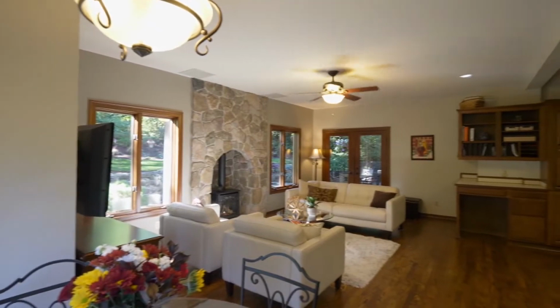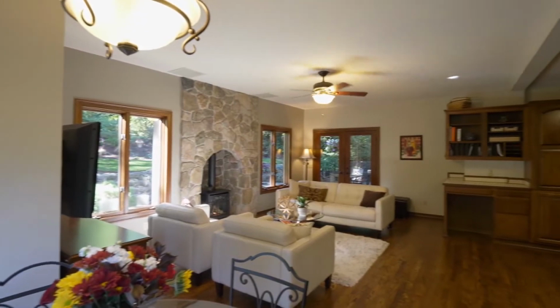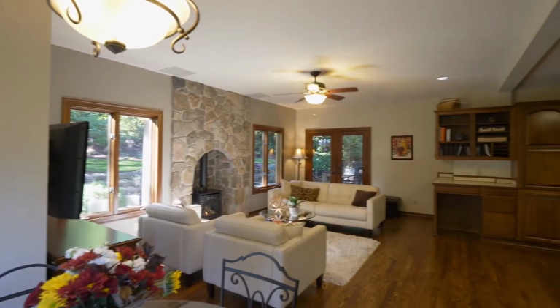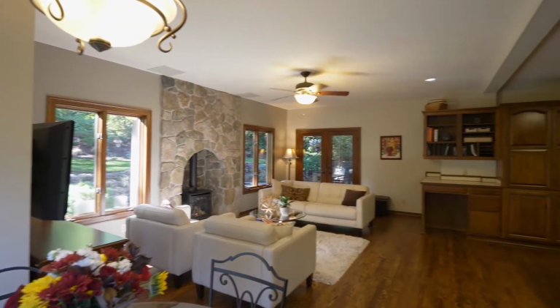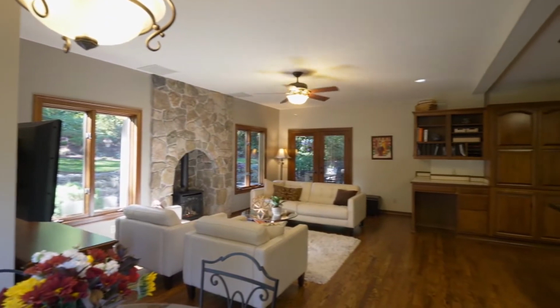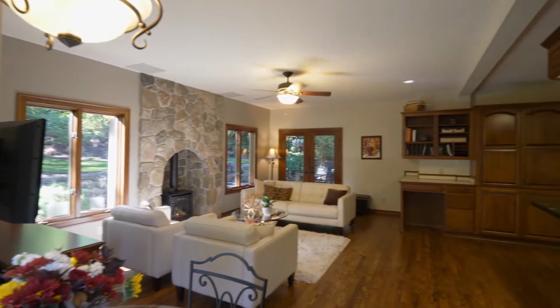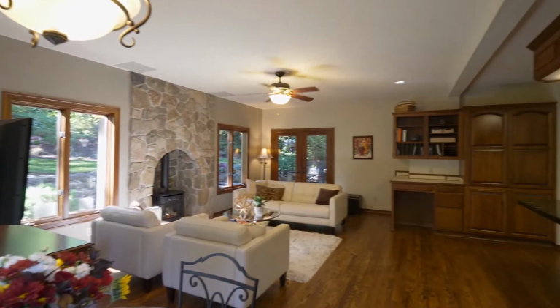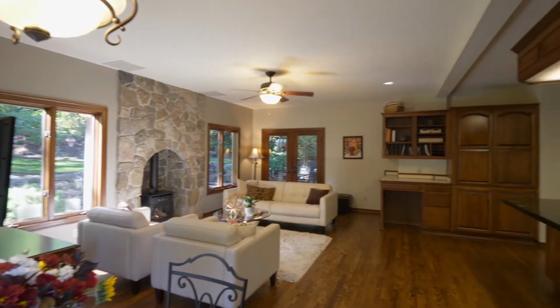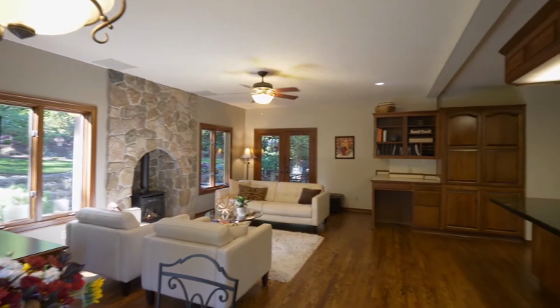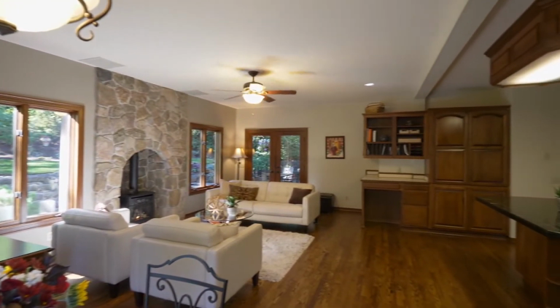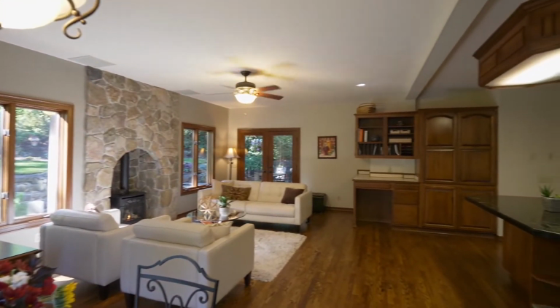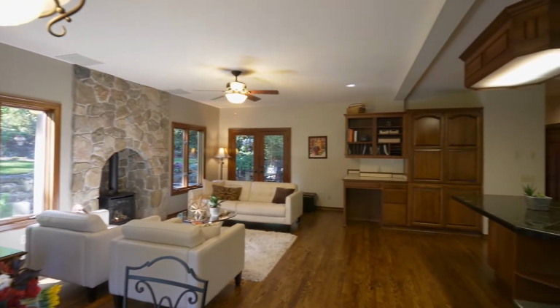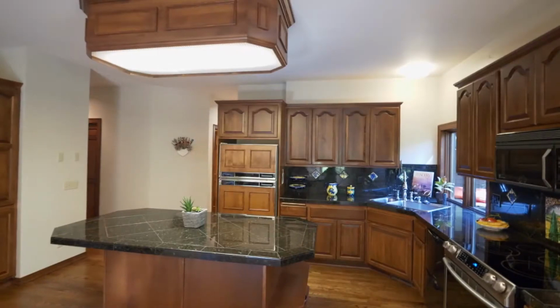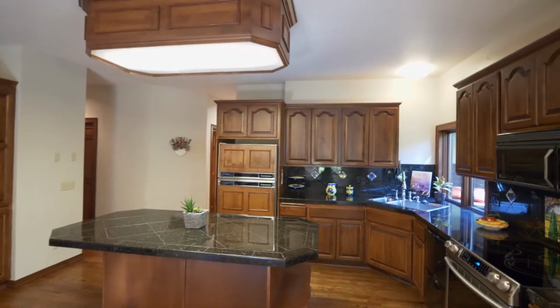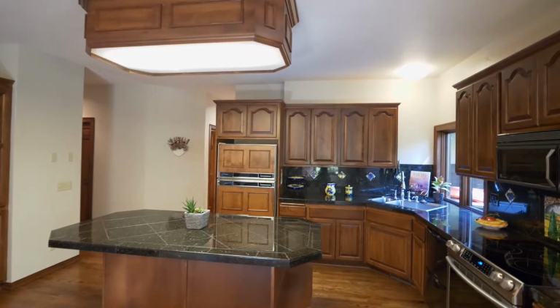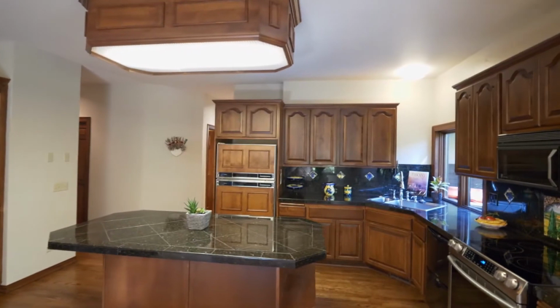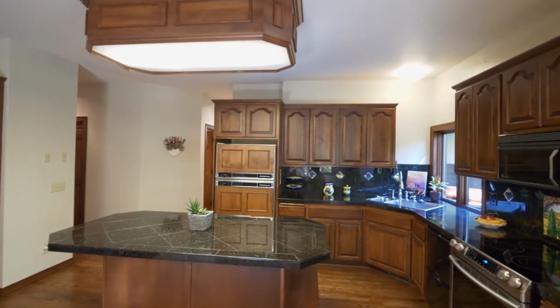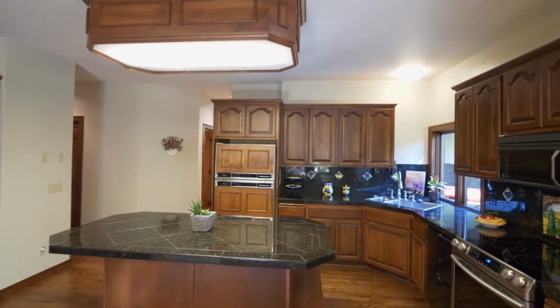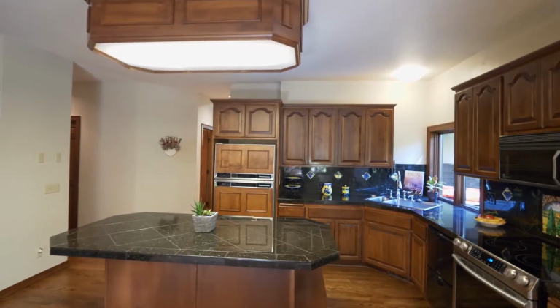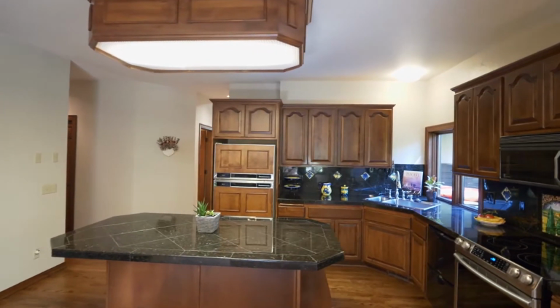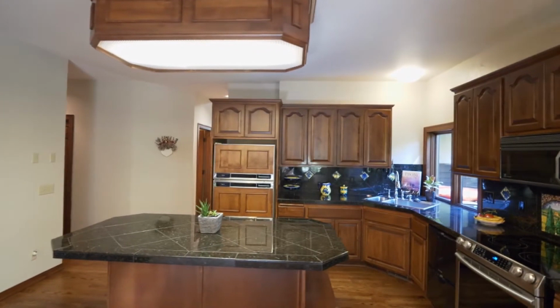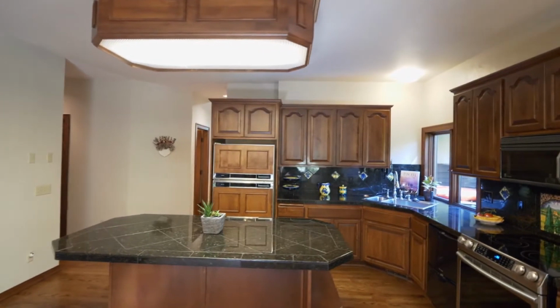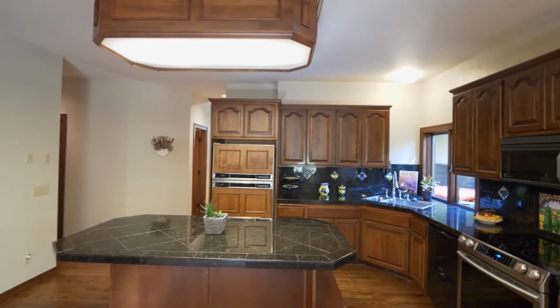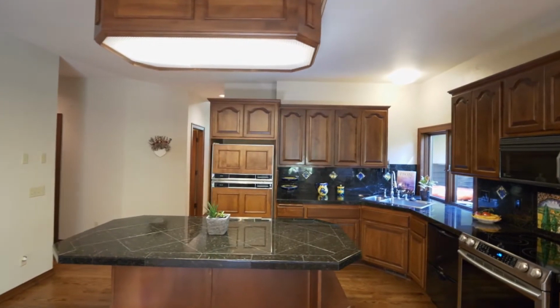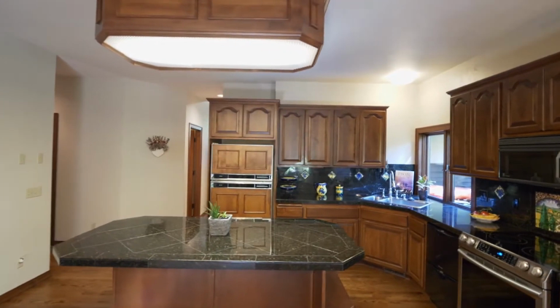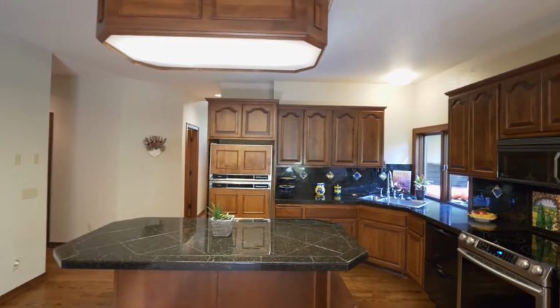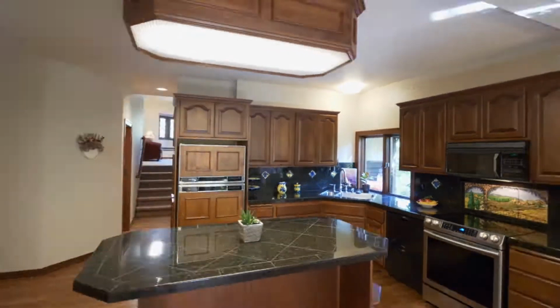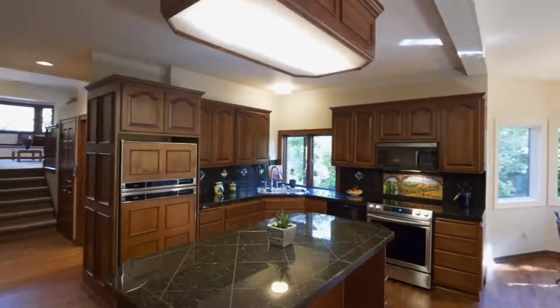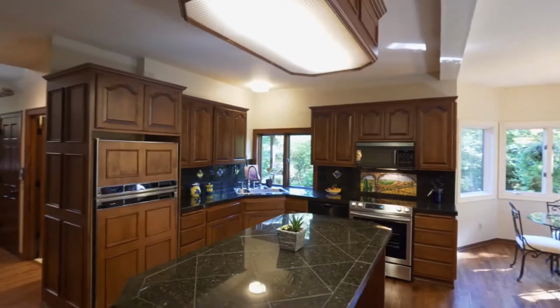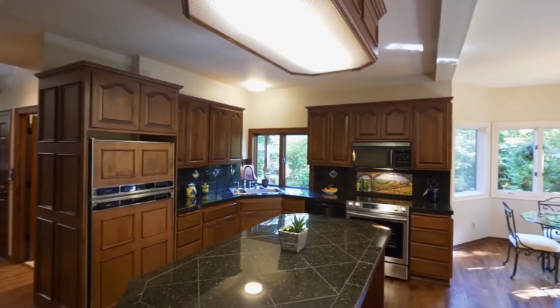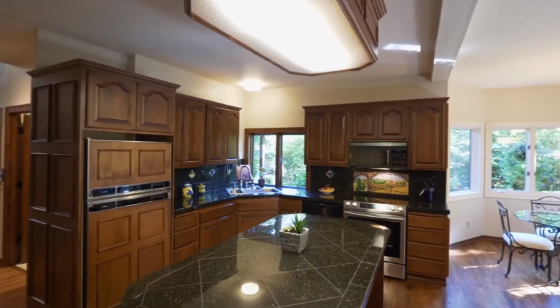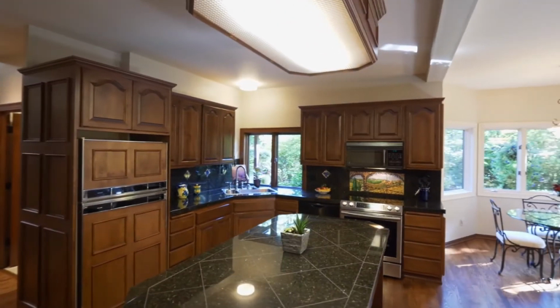The spacious family room opens to the kitchen with a large island and abundant storage space.